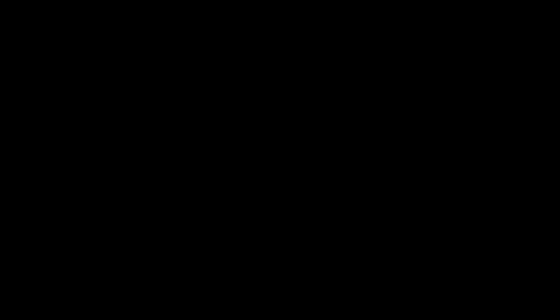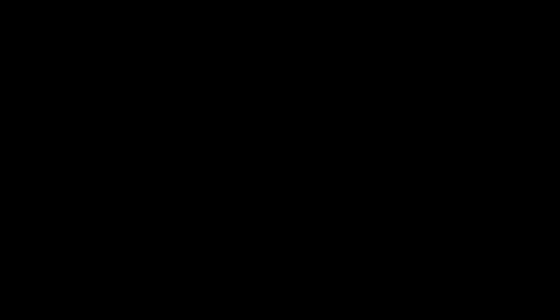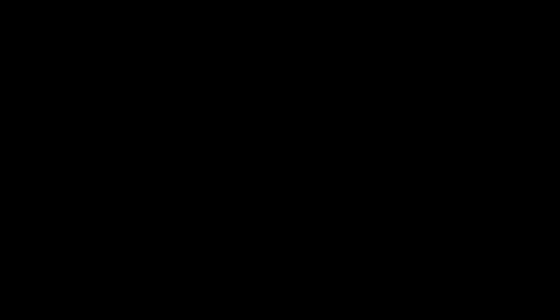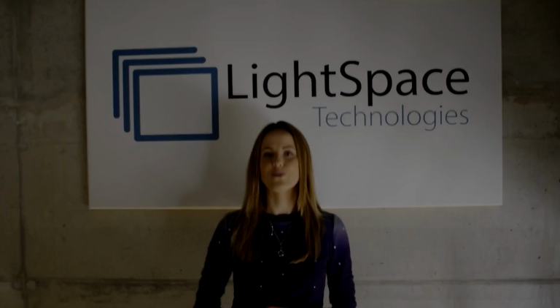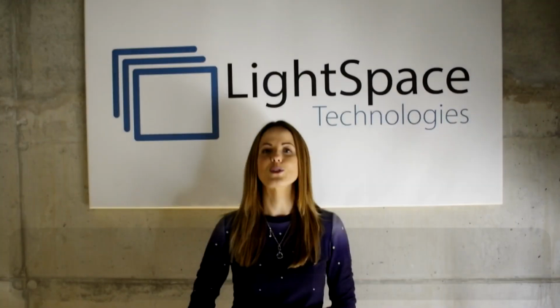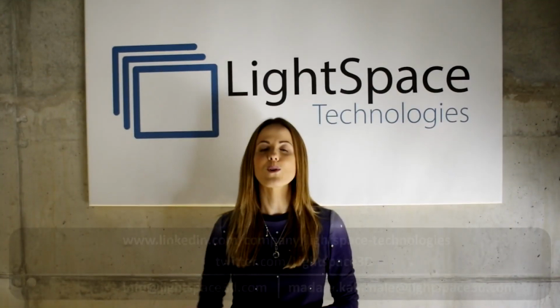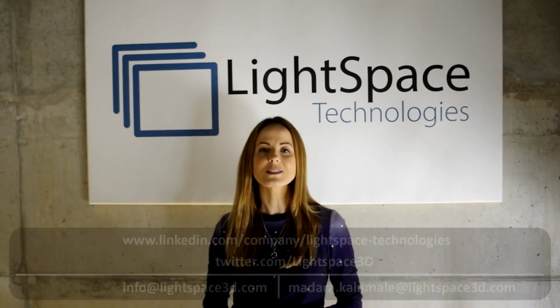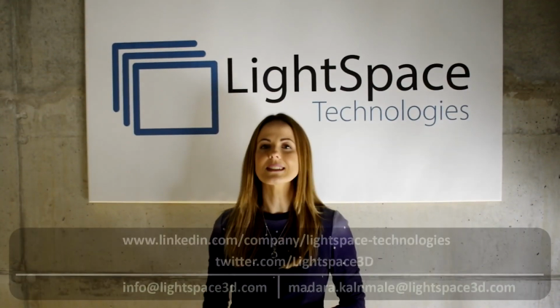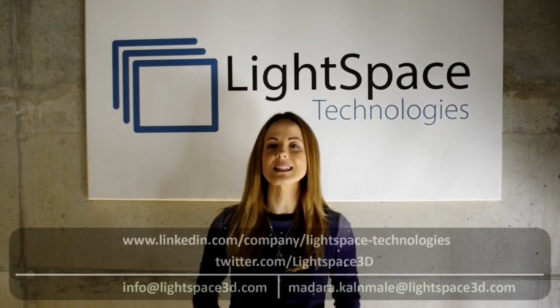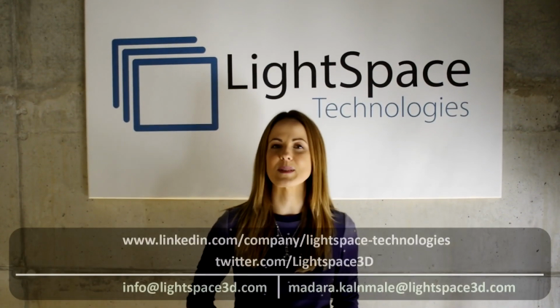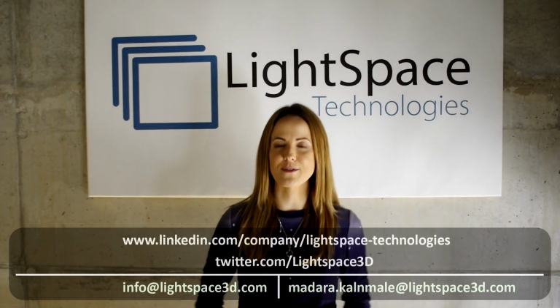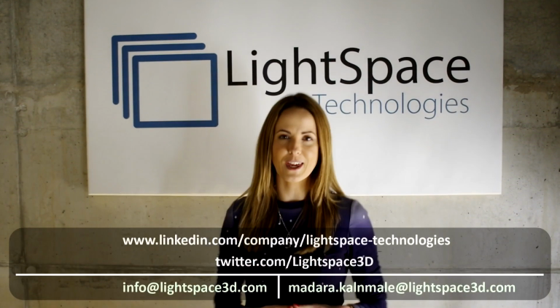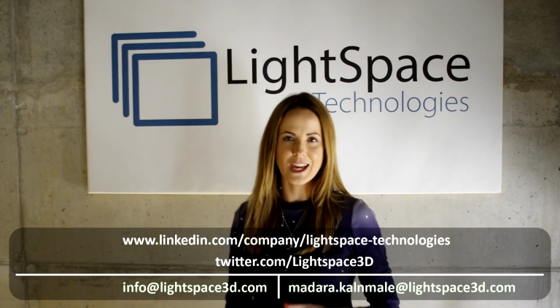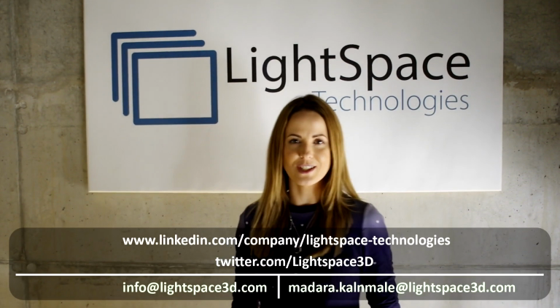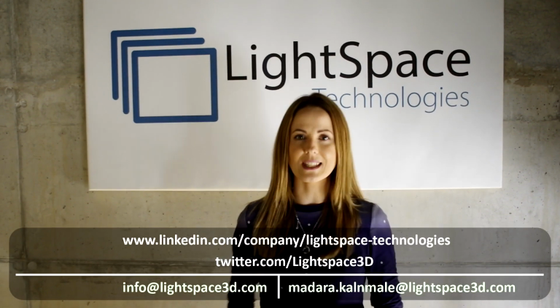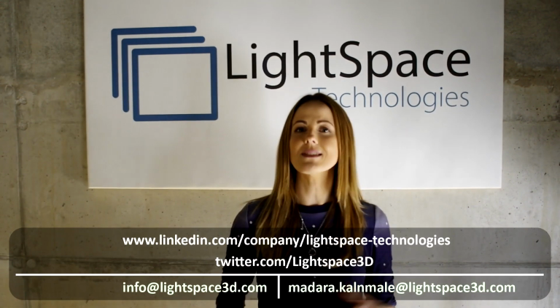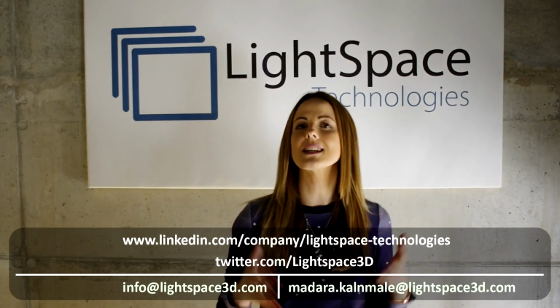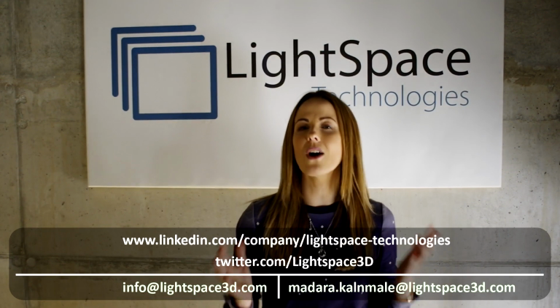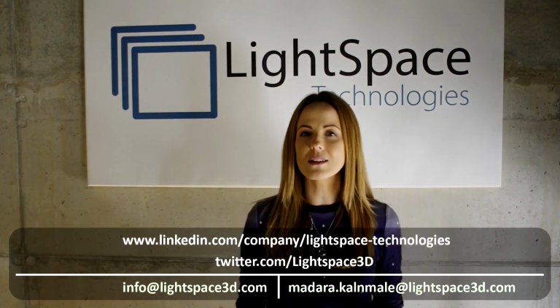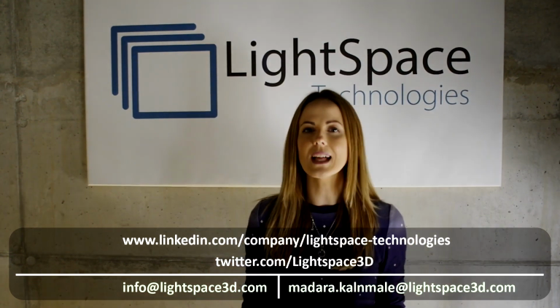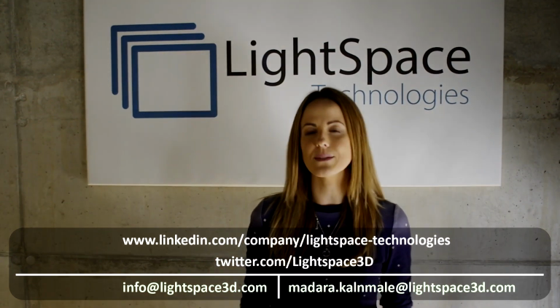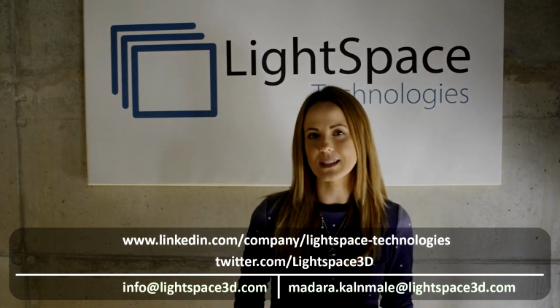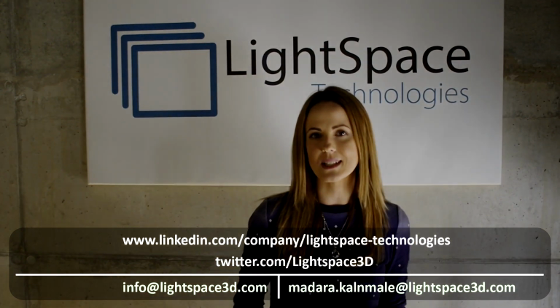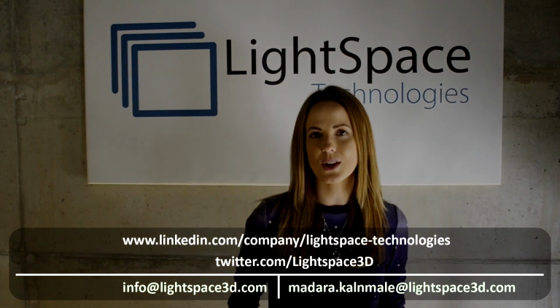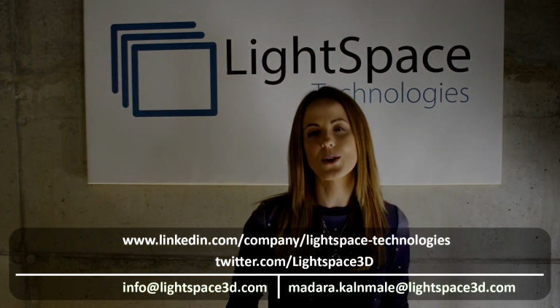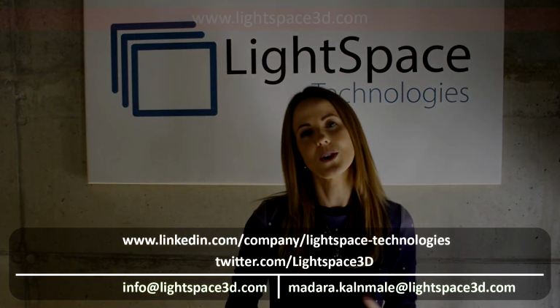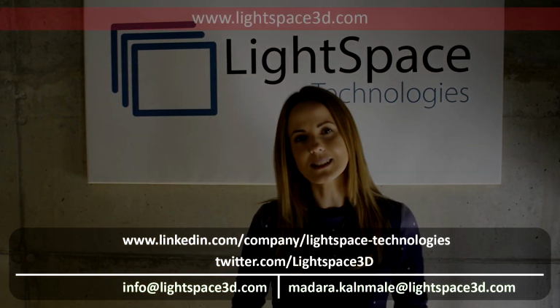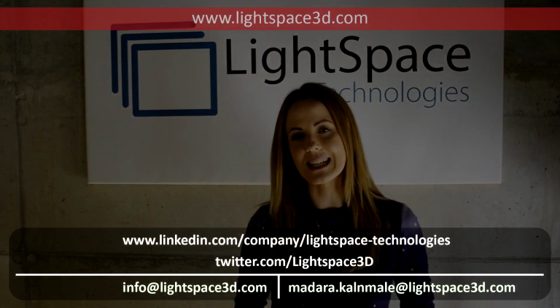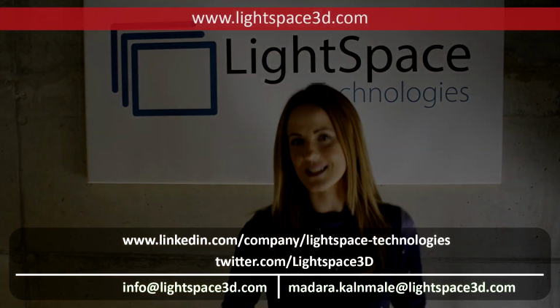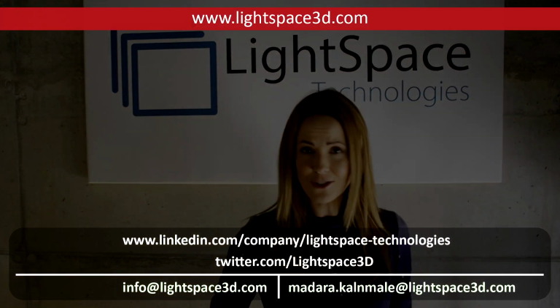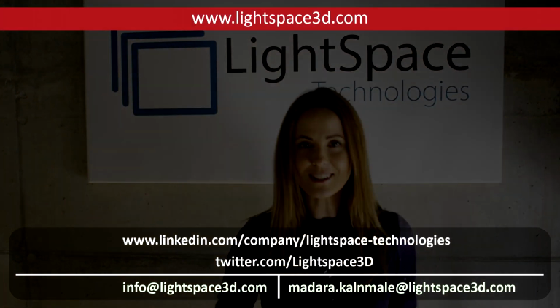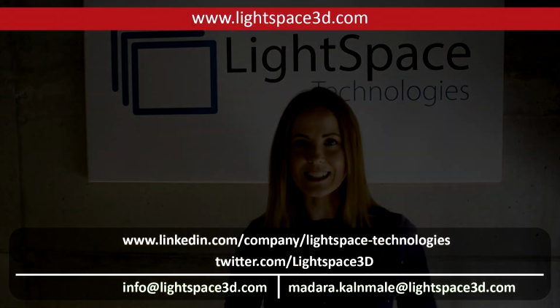For more detailed specifications, give us an online visit or contact us directly.